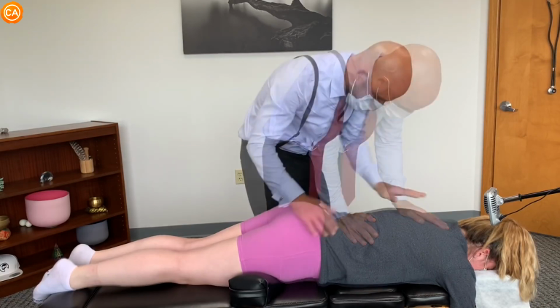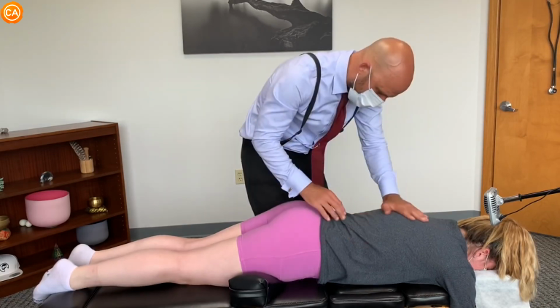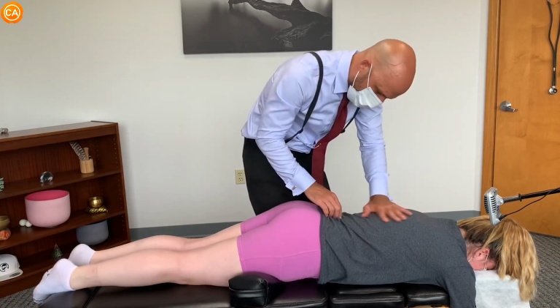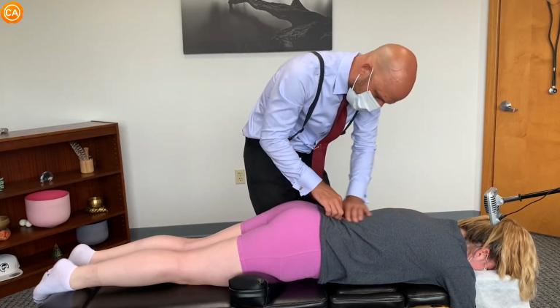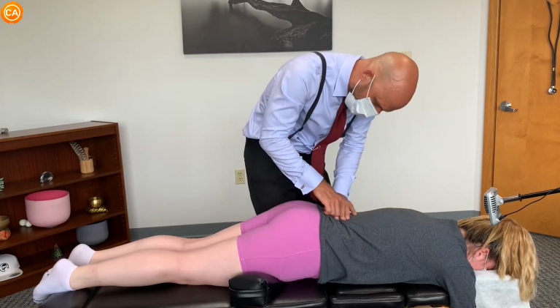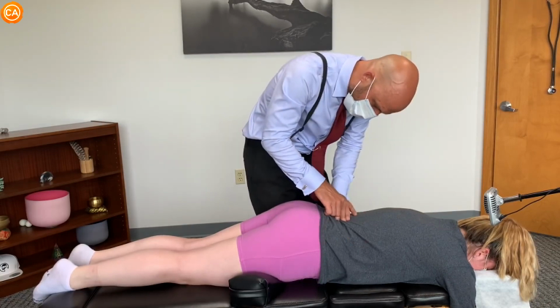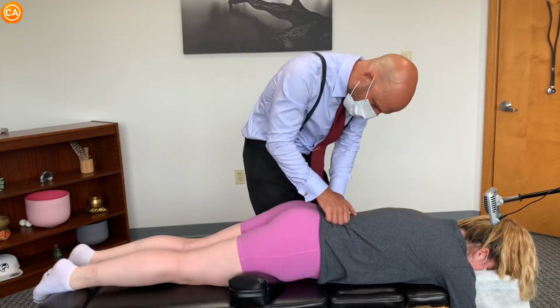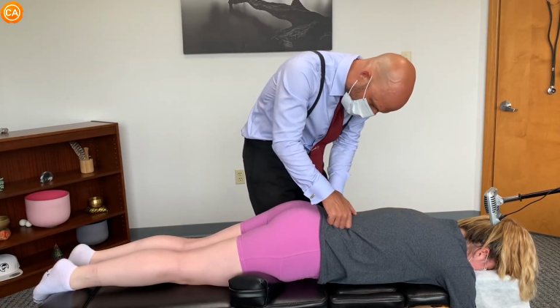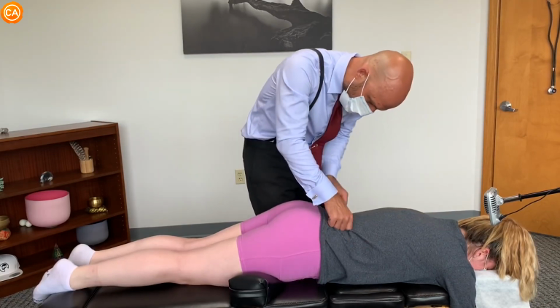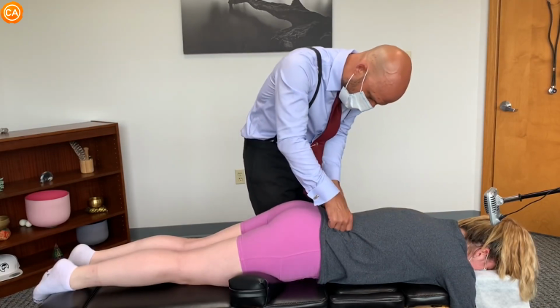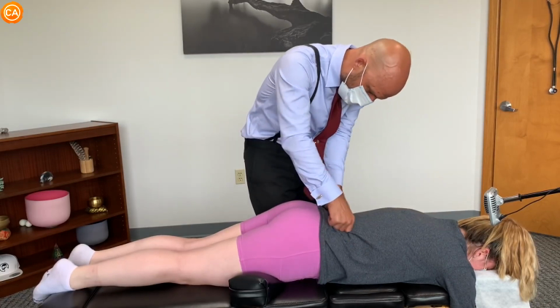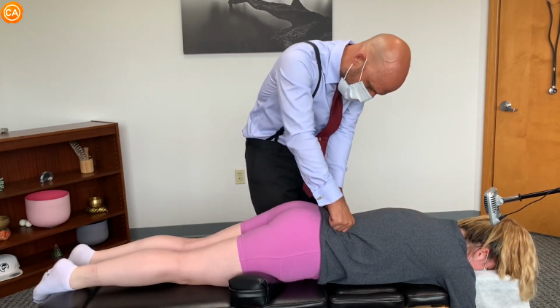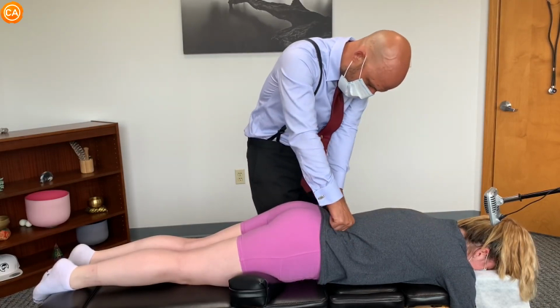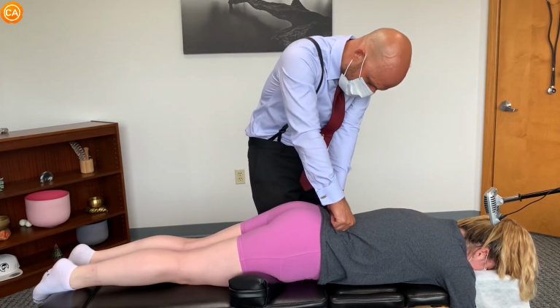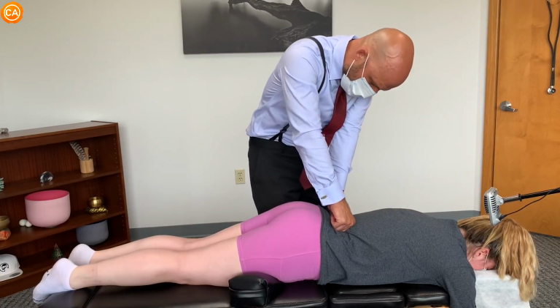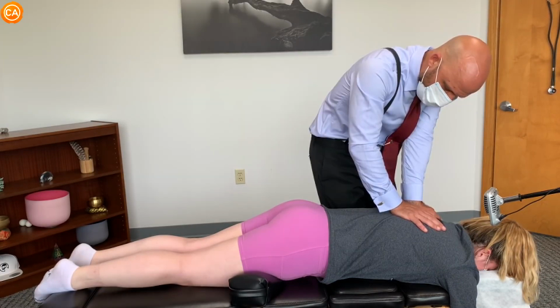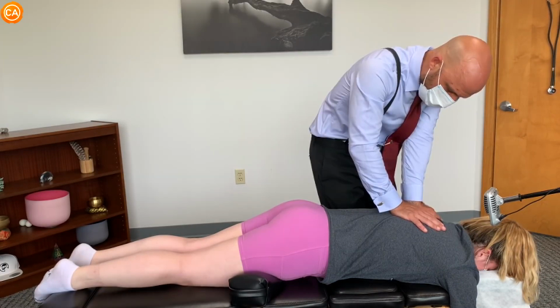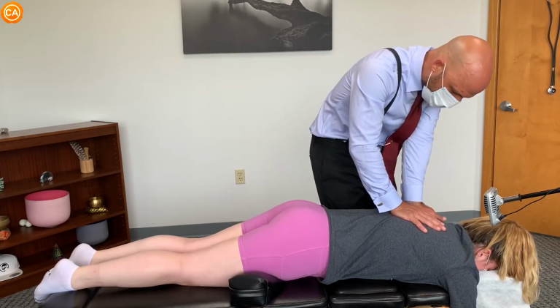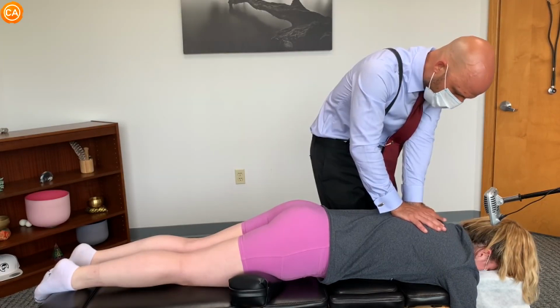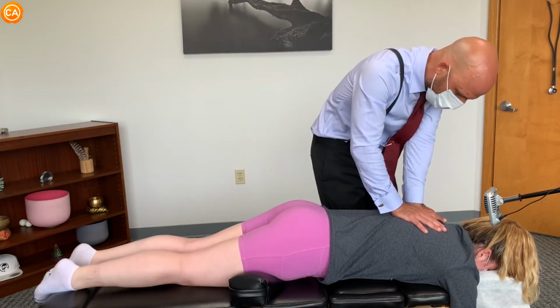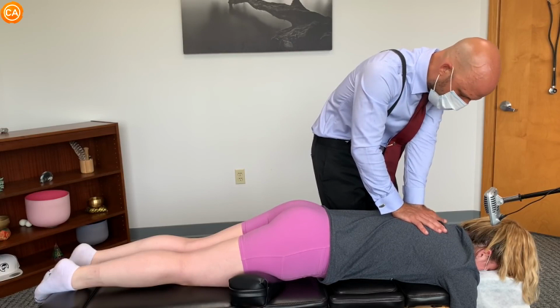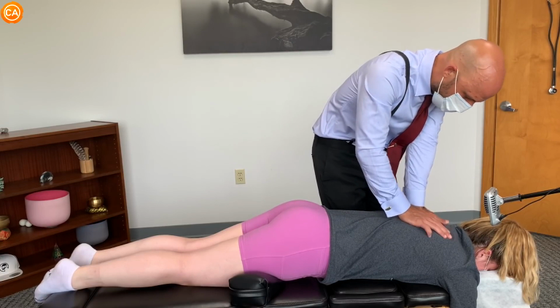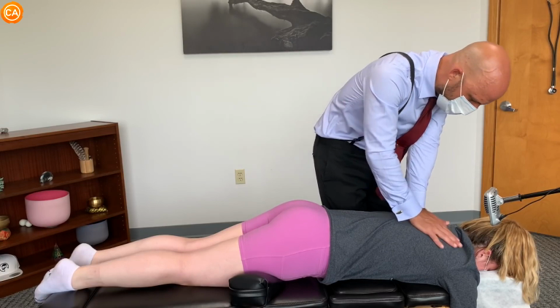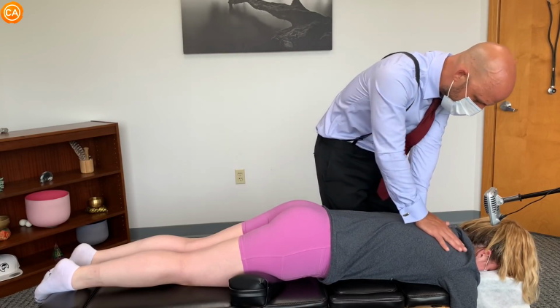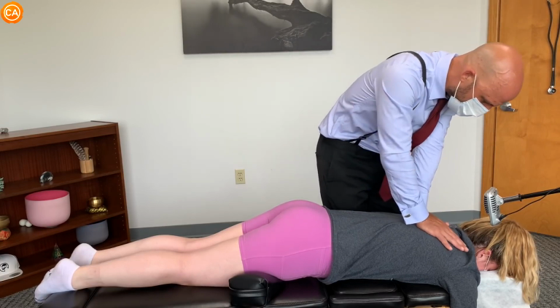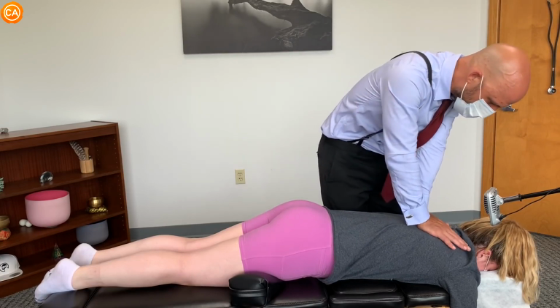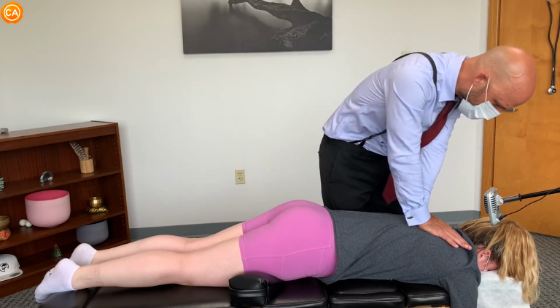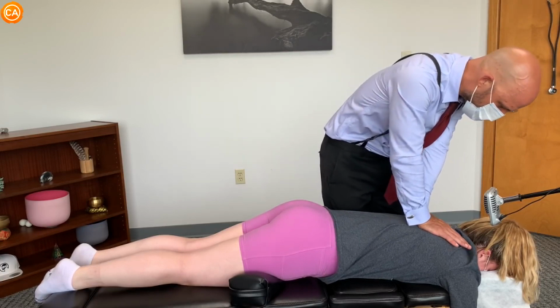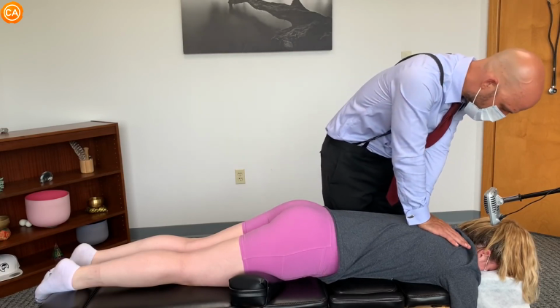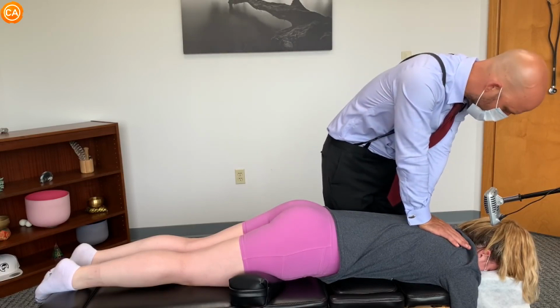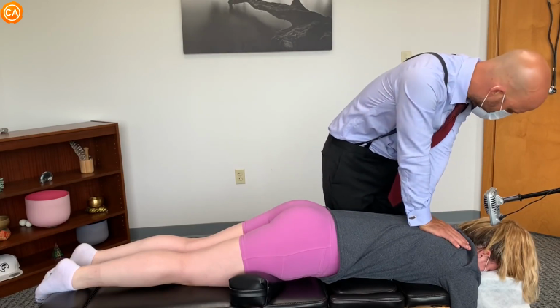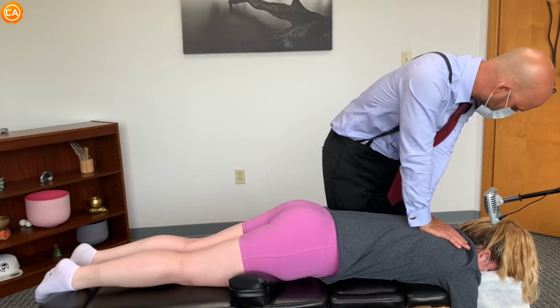Okay, so you definitely have some lumbar stuff. I'm going to let the shoulders sink in. Give this a little push here.